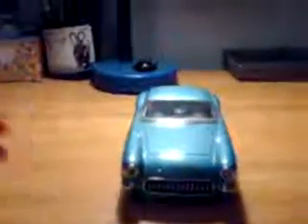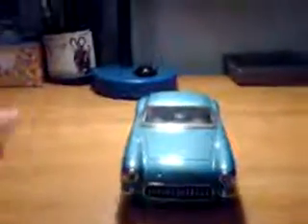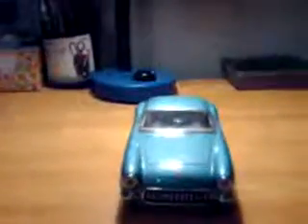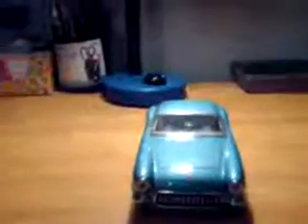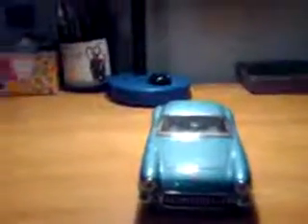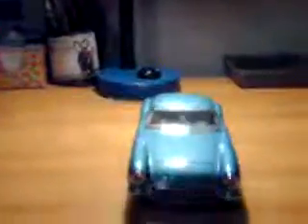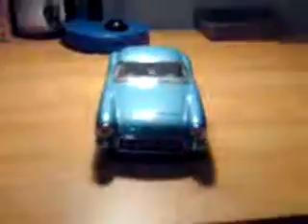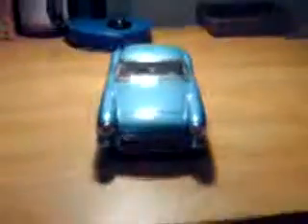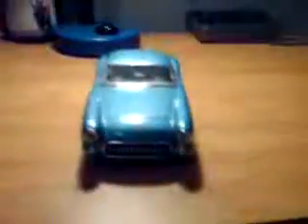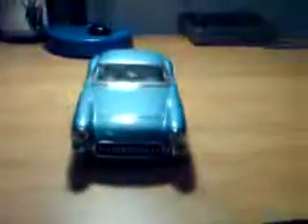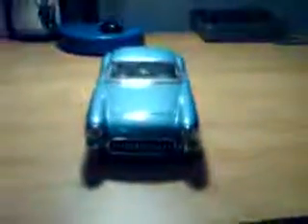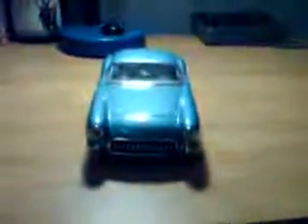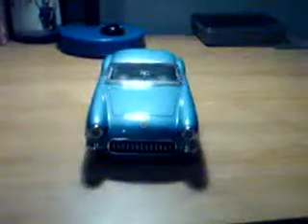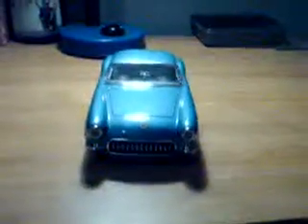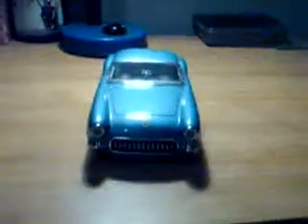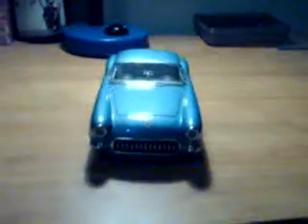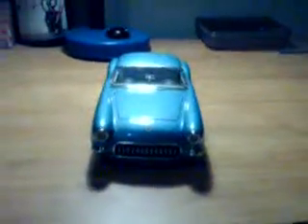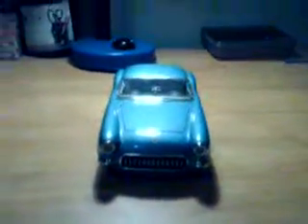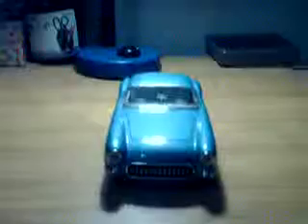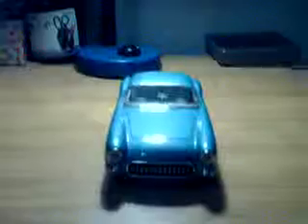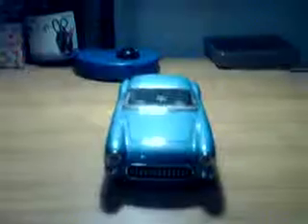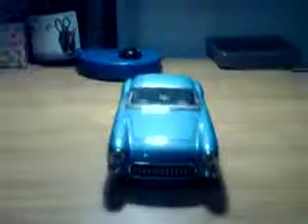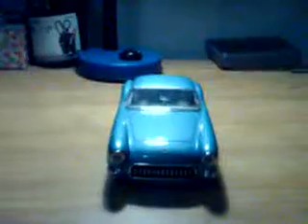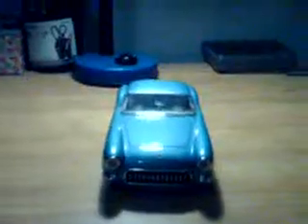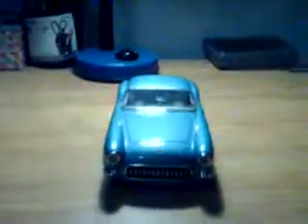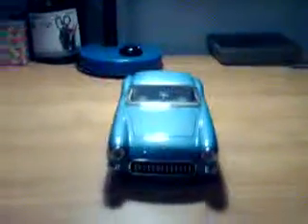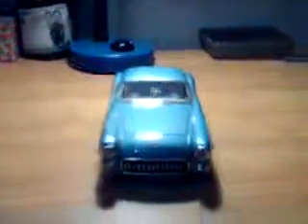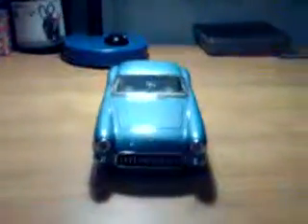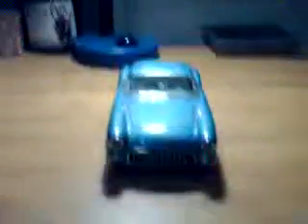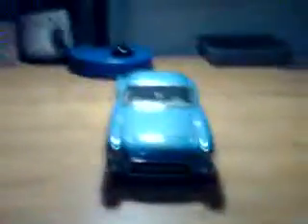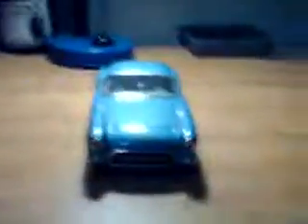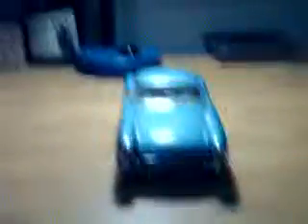Watch other videos, because I have more model cars. Thanks for watching.